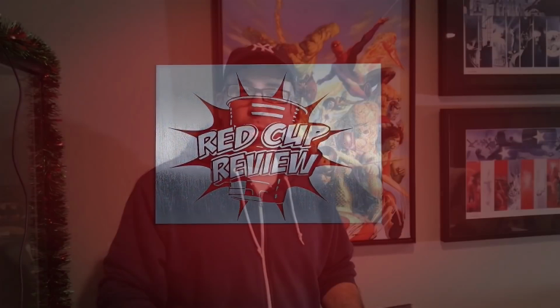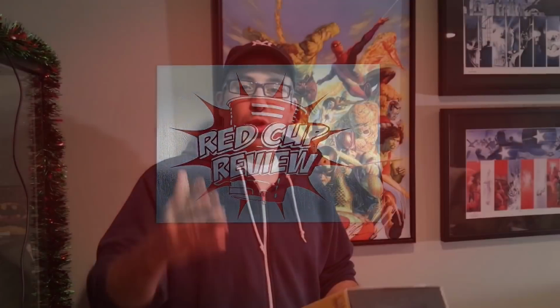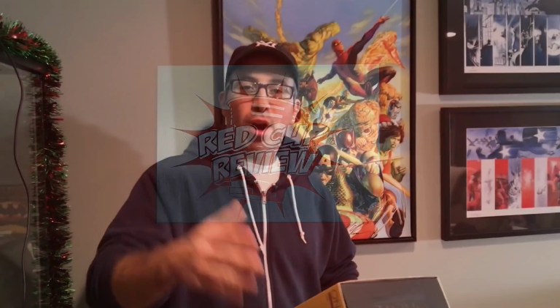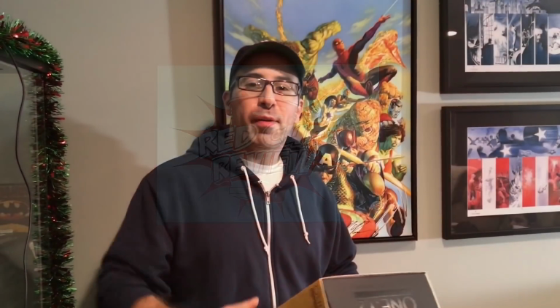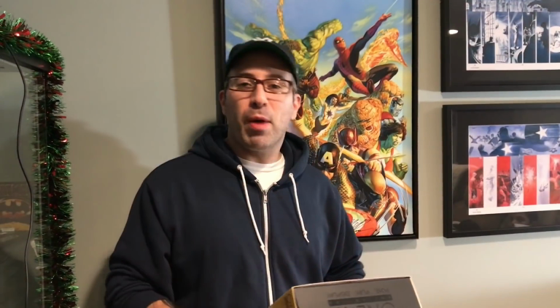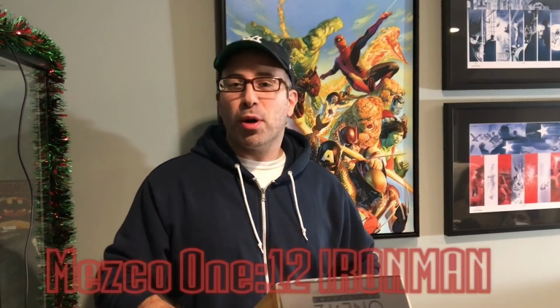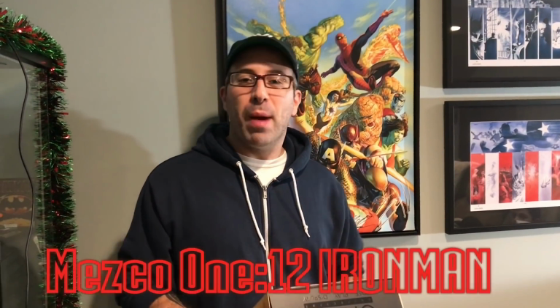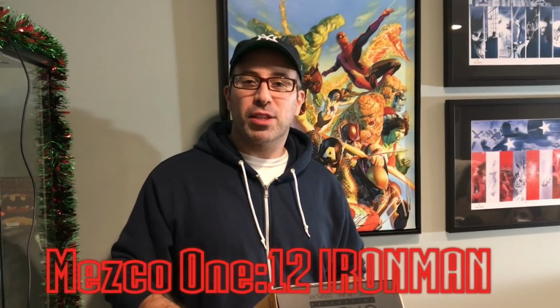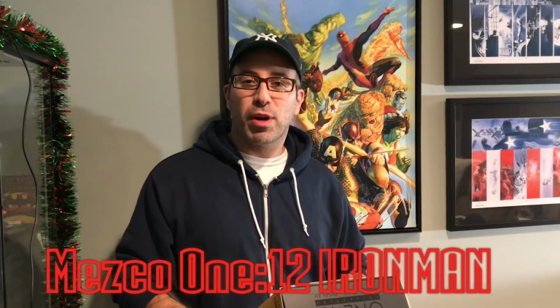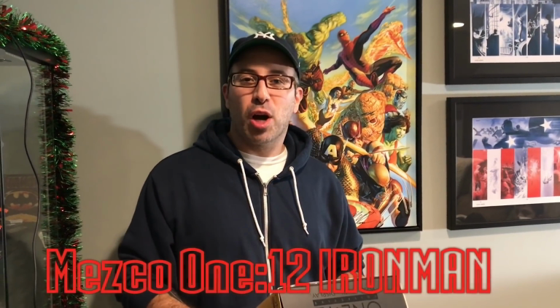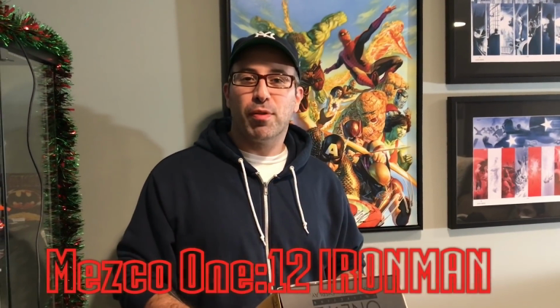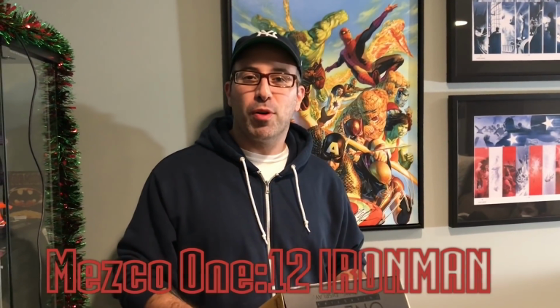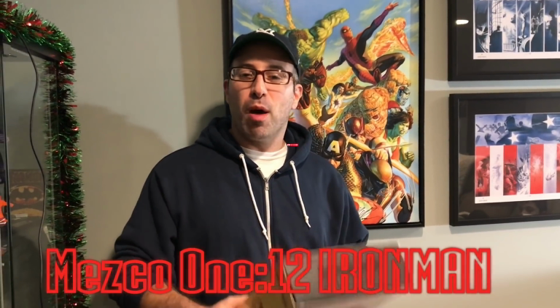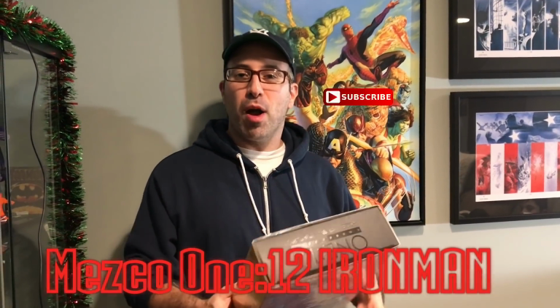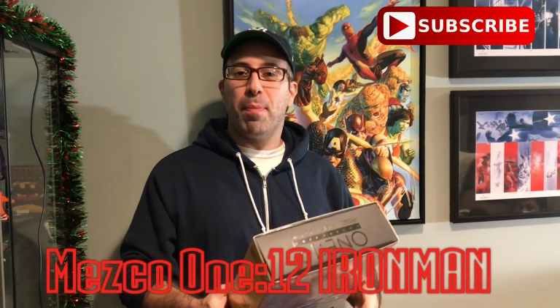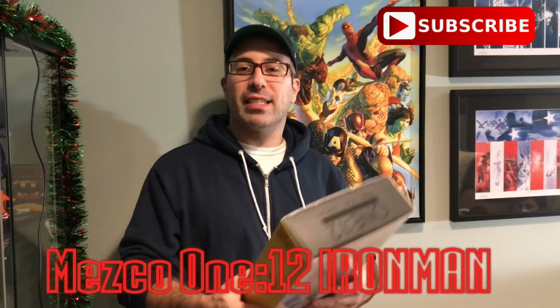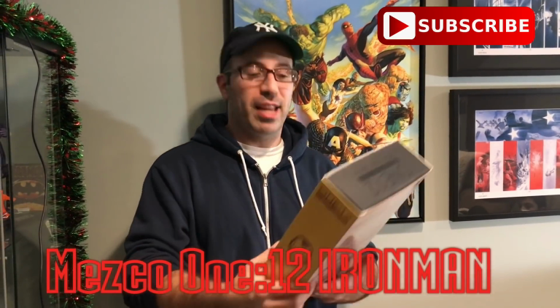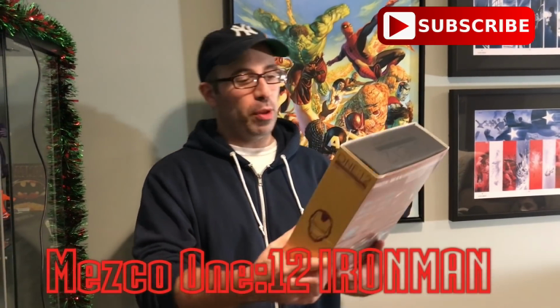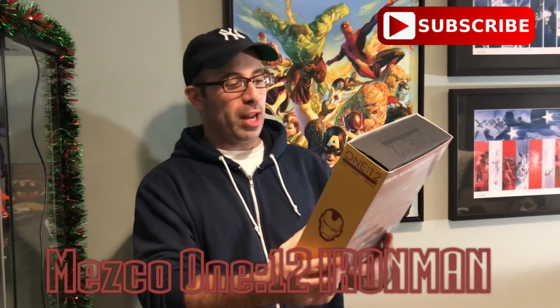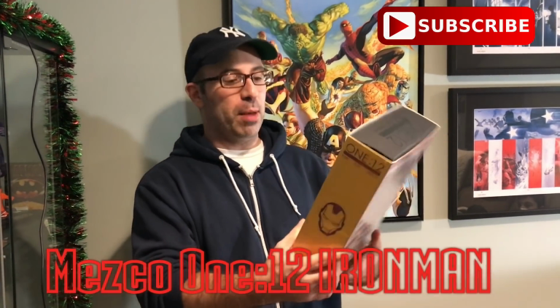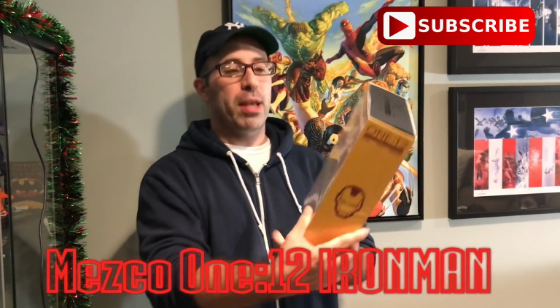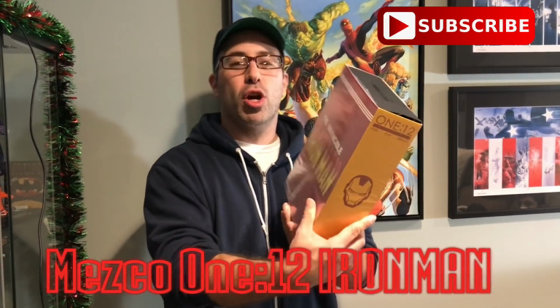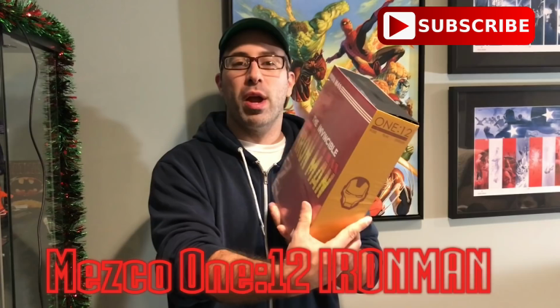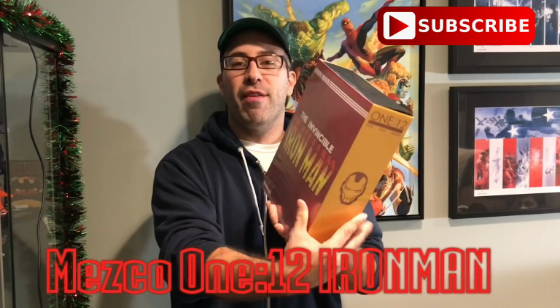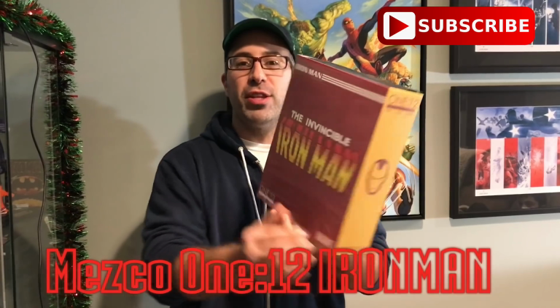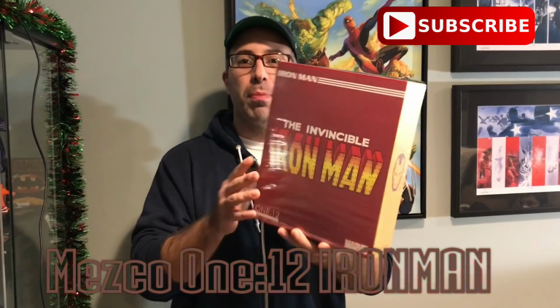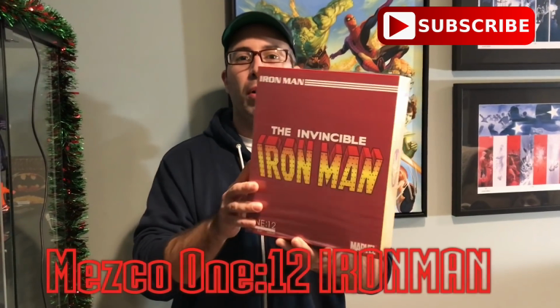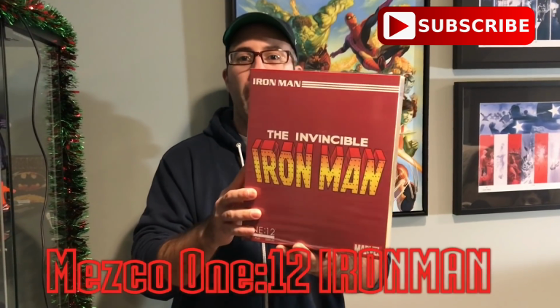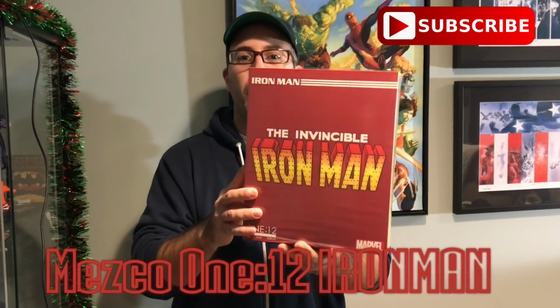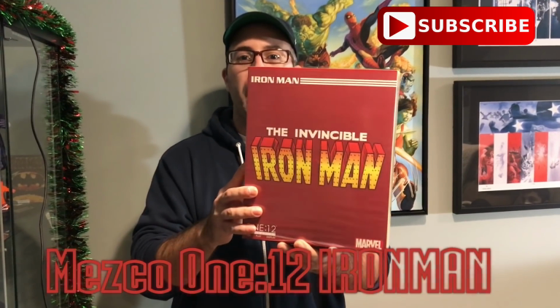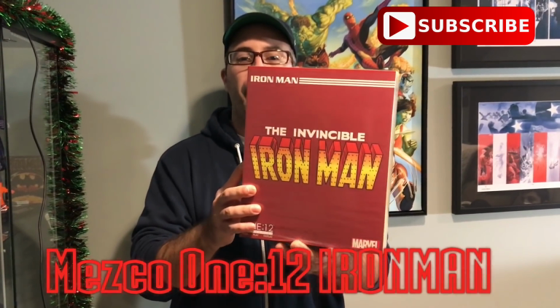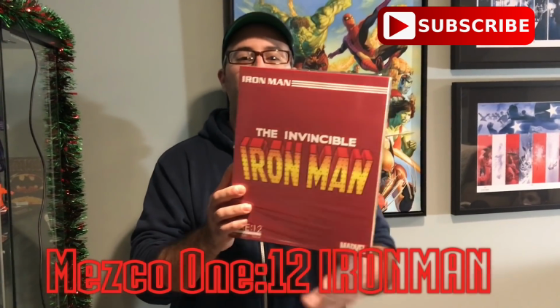What's going on everybody? Welcome back to the Red Cup Review. I'm Rob Banks and today we're looking at the Mezco Invincible Iron Man figure.